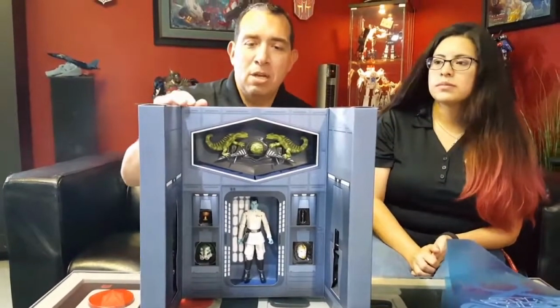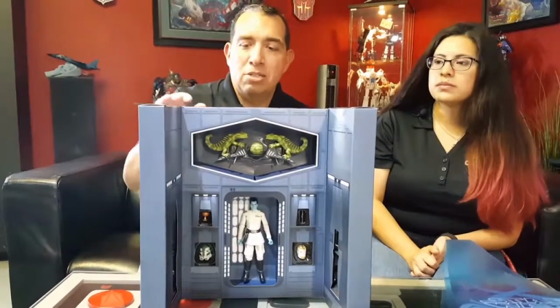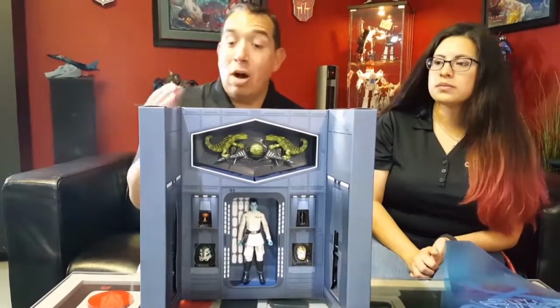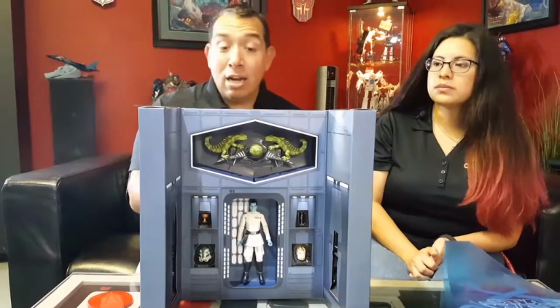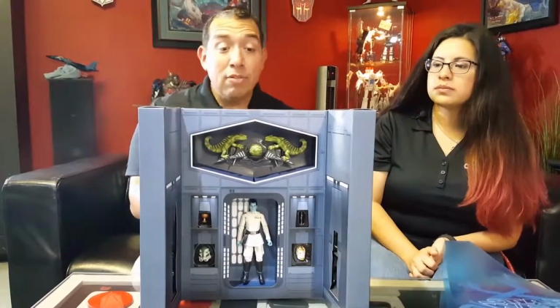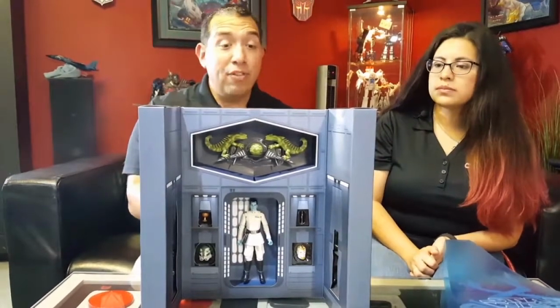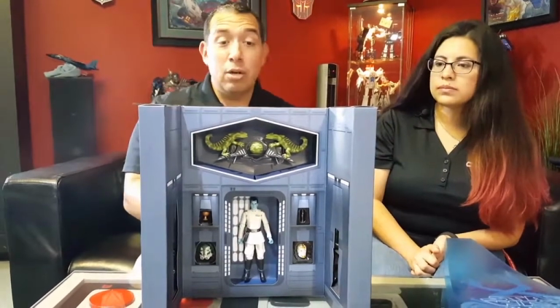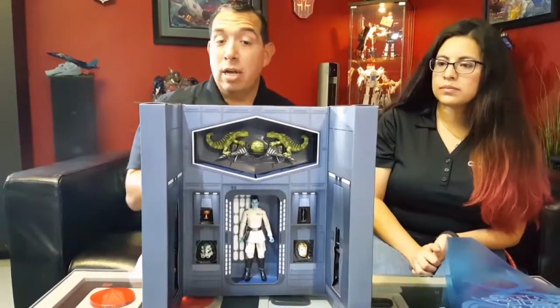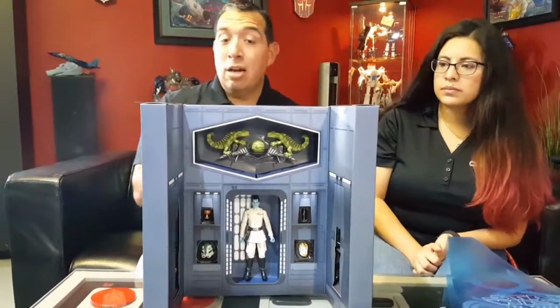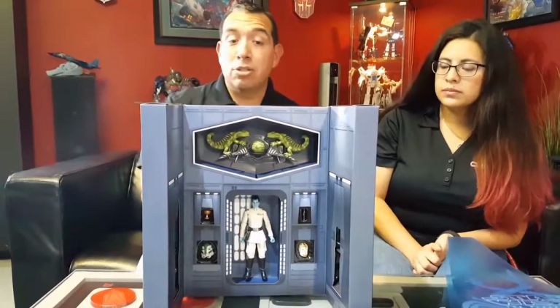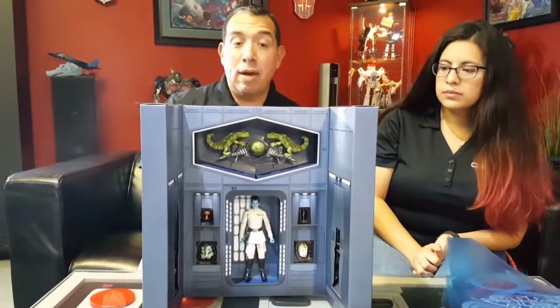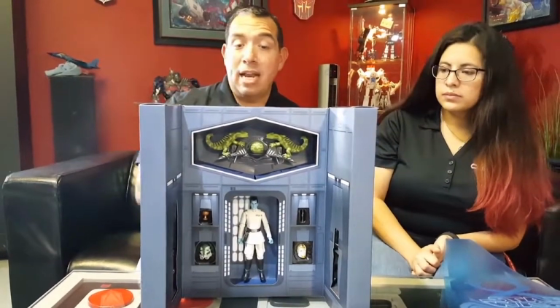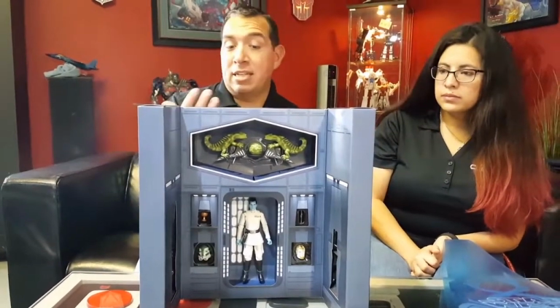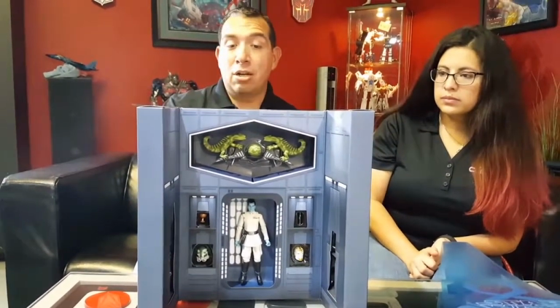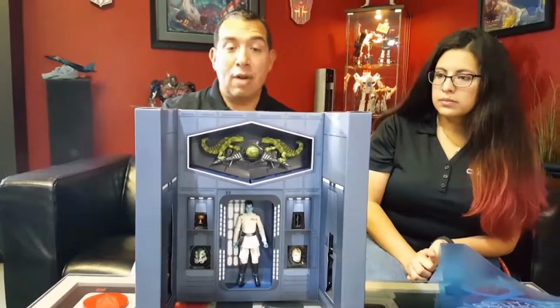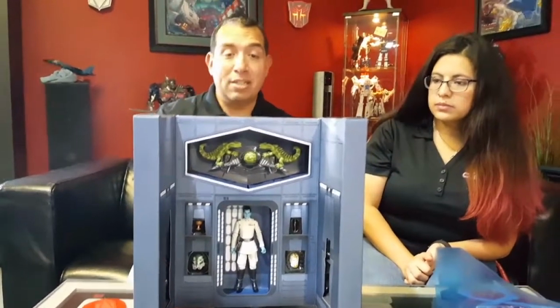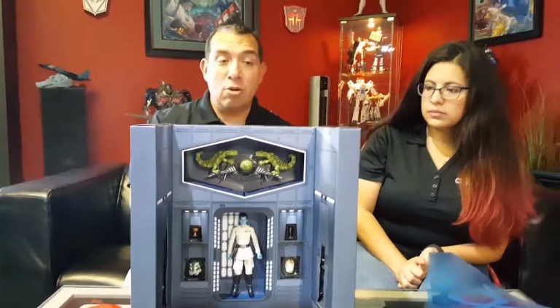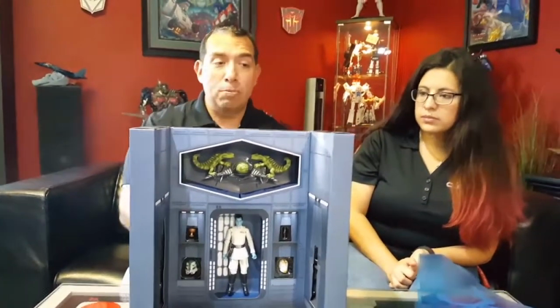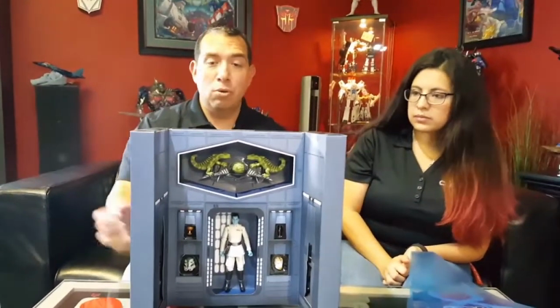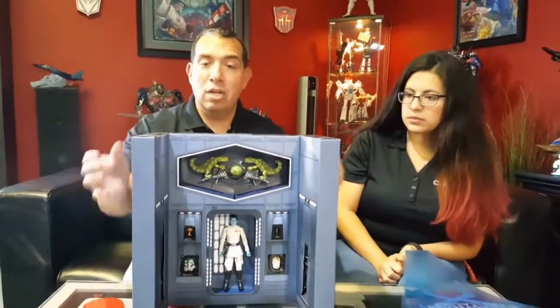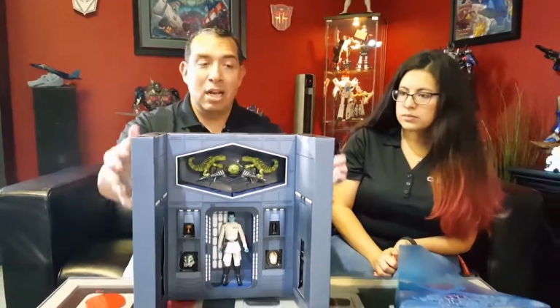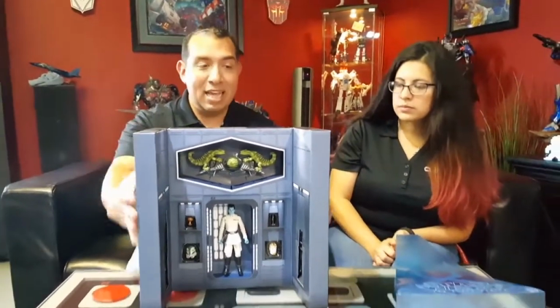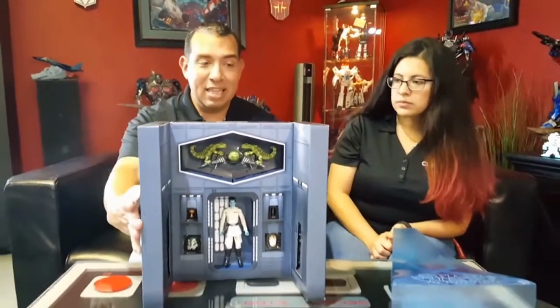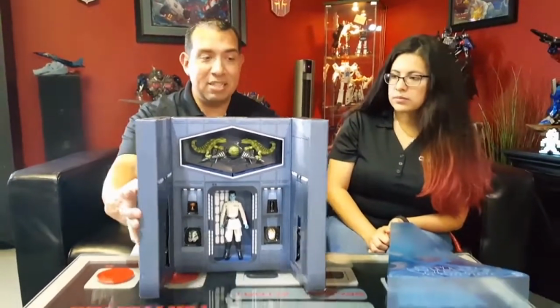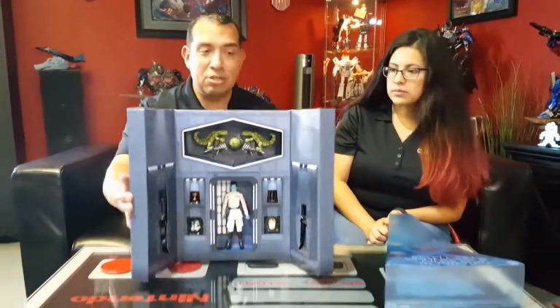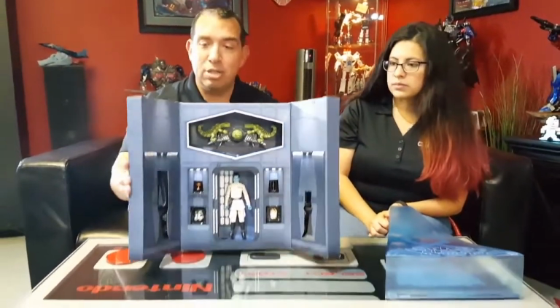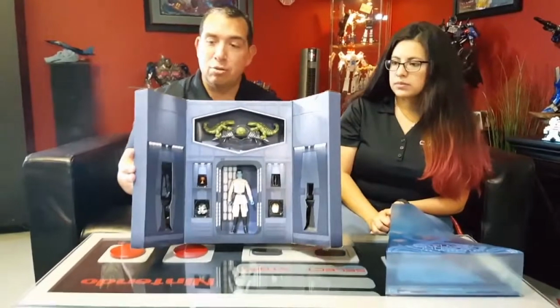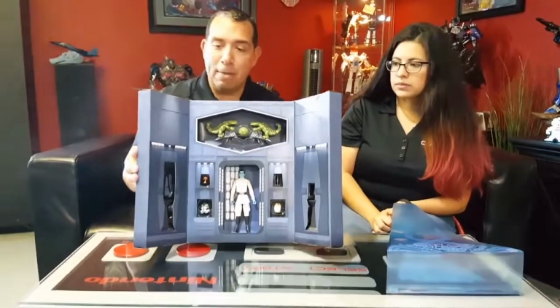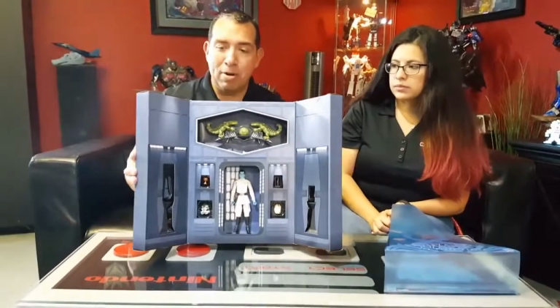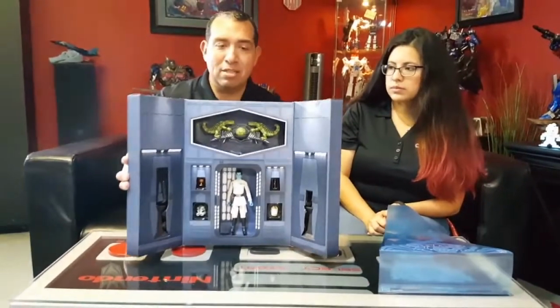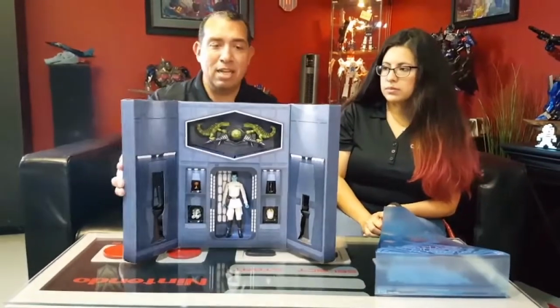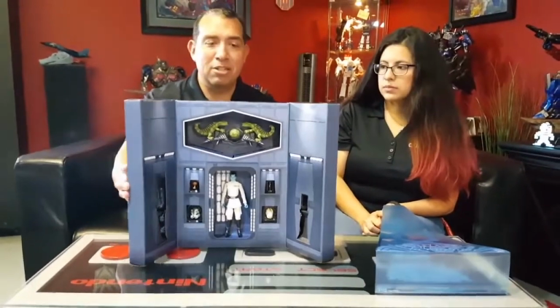Either you have him sitting in his throne or standing in that commanding pose. I love the figure — it looks great, it's got a great sculpt to it. I like the accessories and the overall presentation.